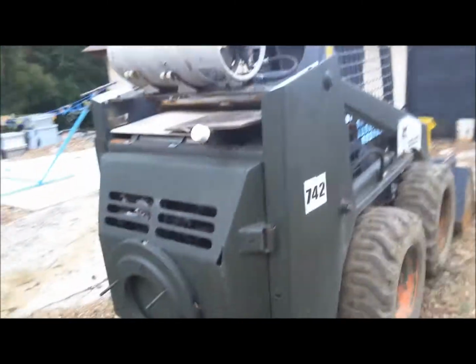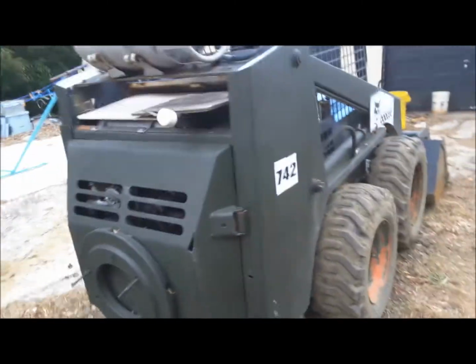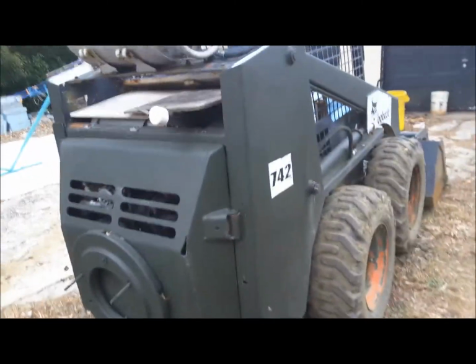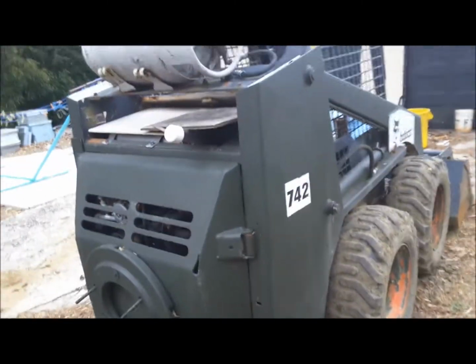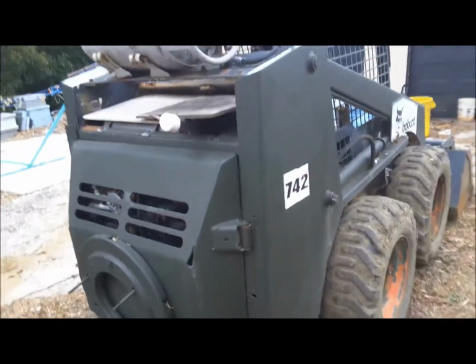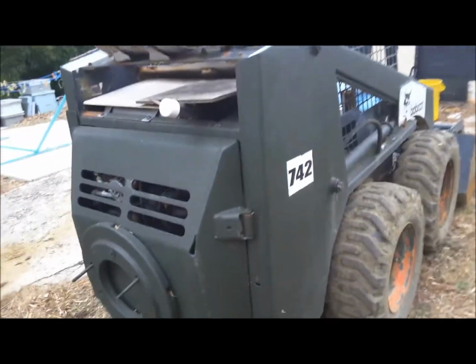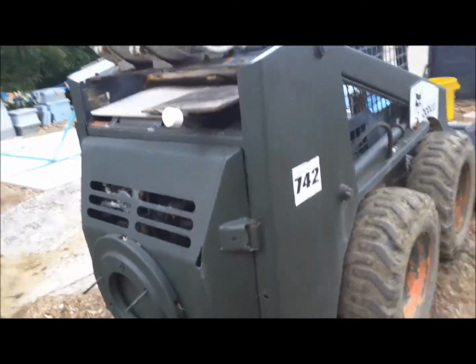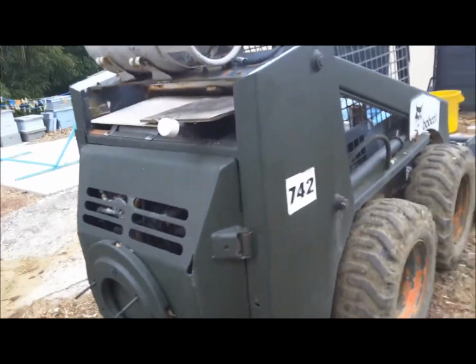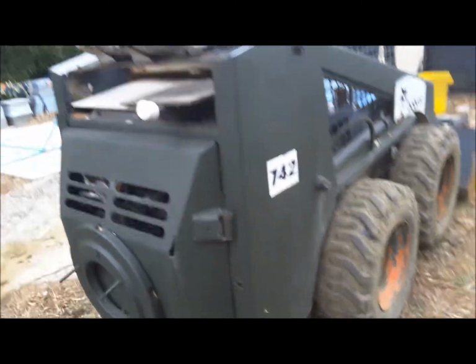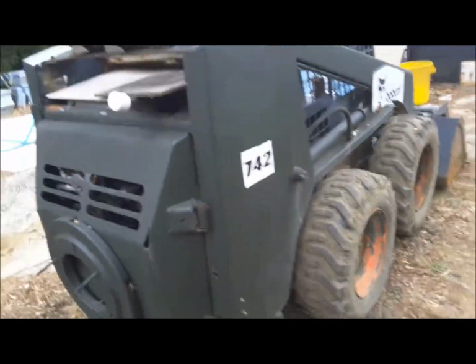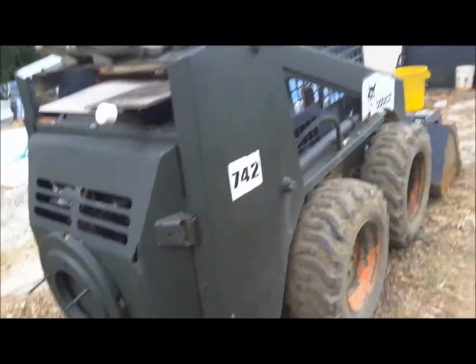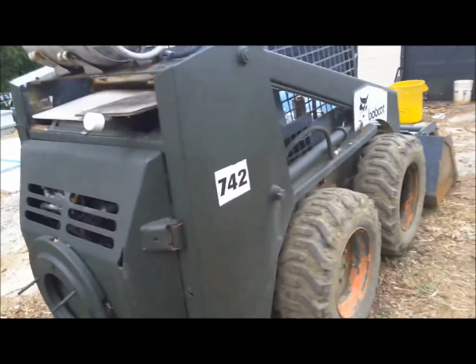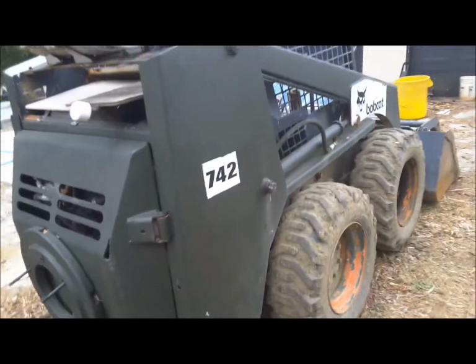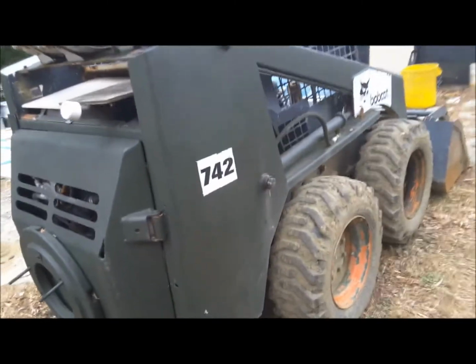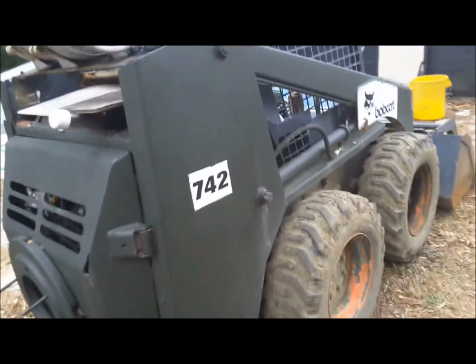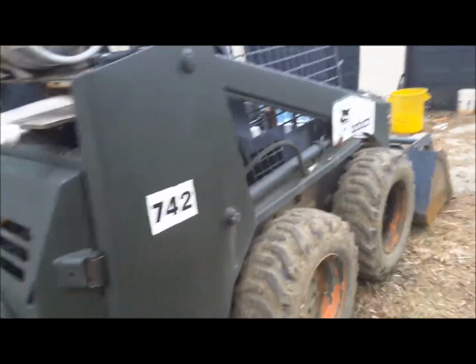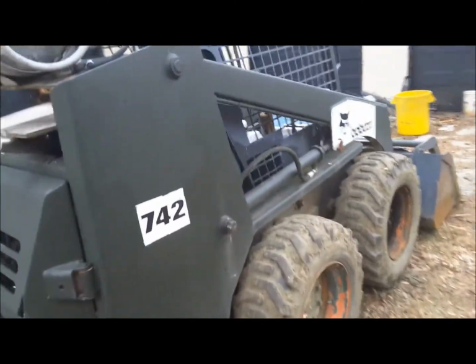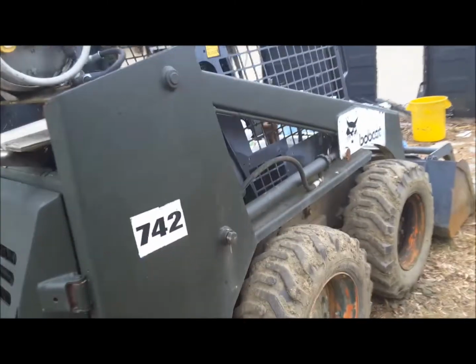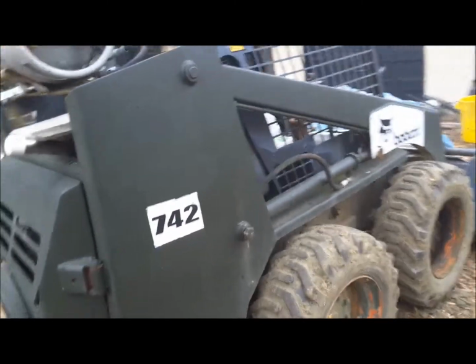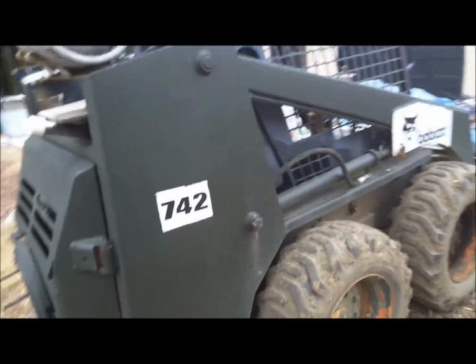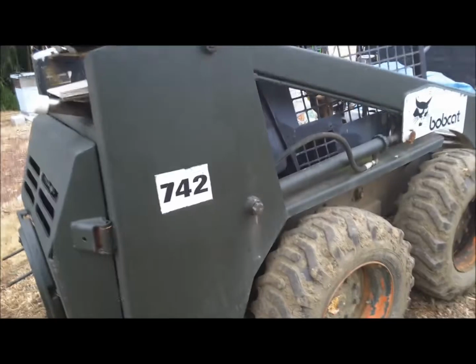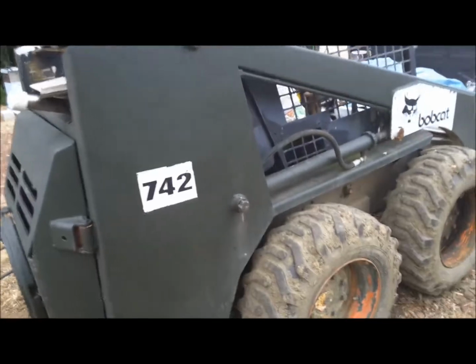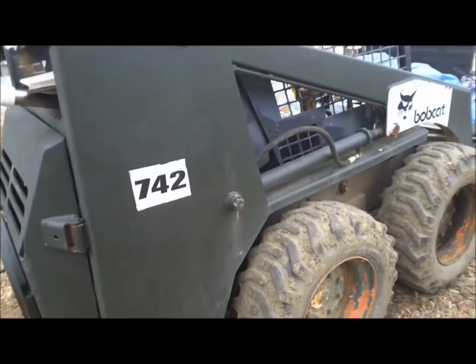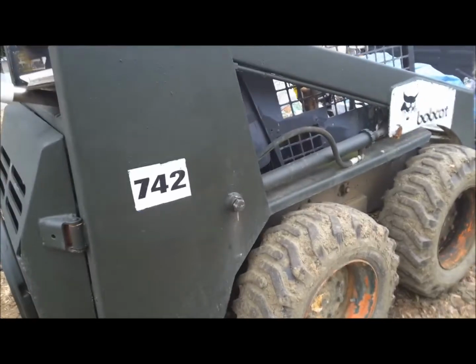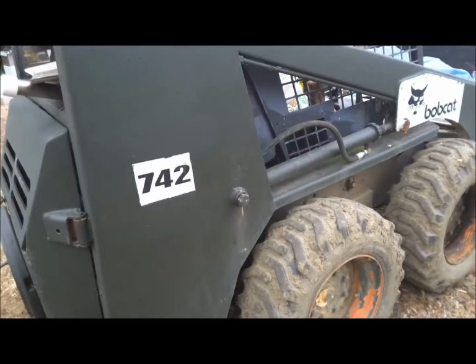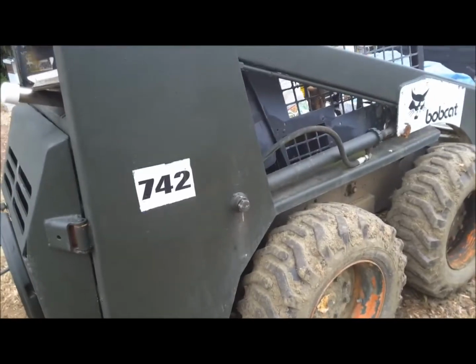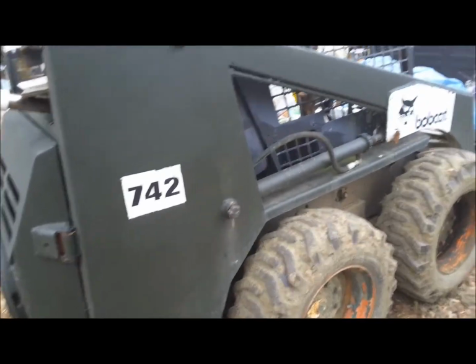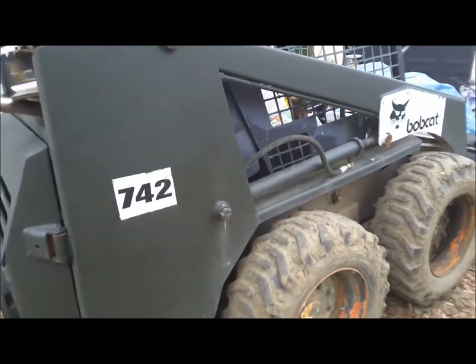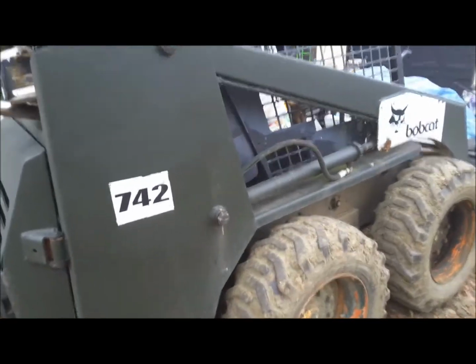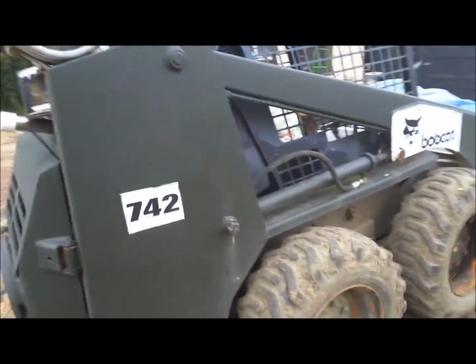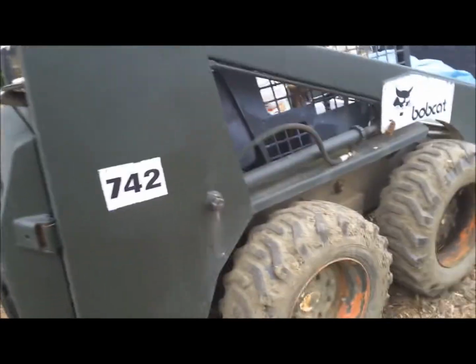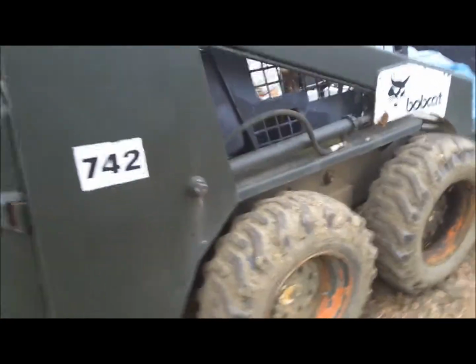Hello everybody. I'm gonna talk about my Bobcat — my 742 Bobcat.